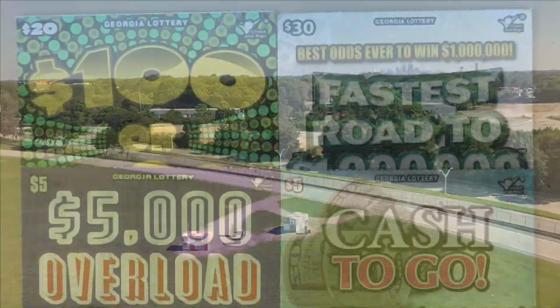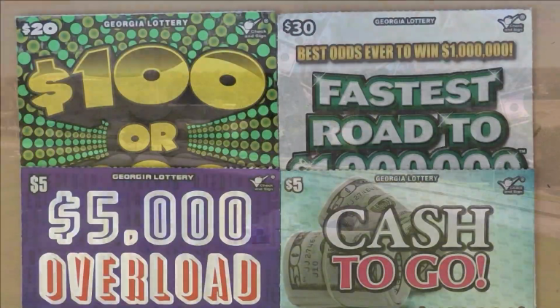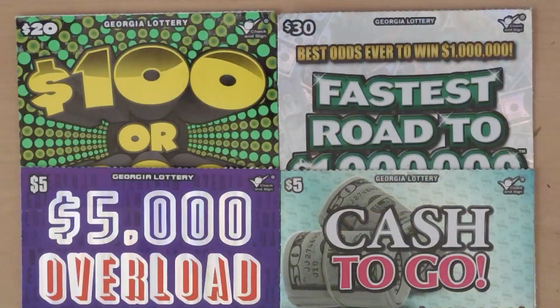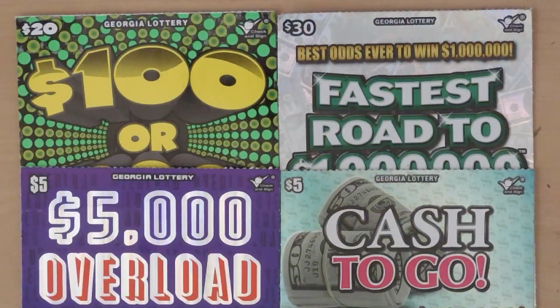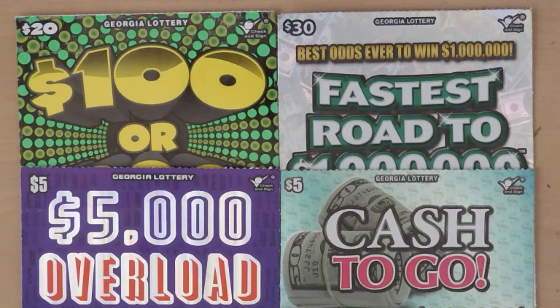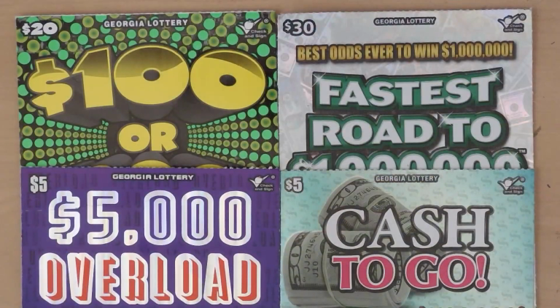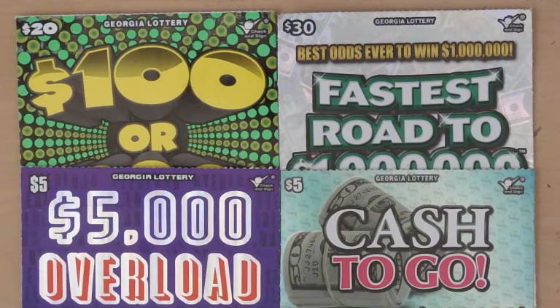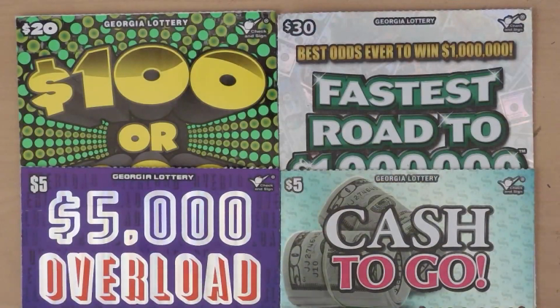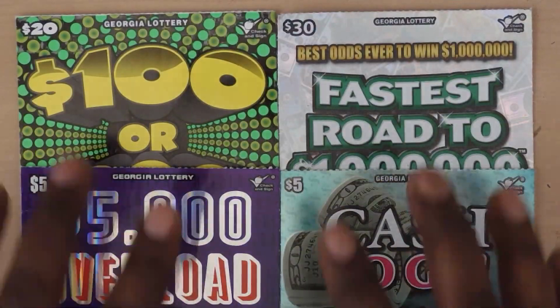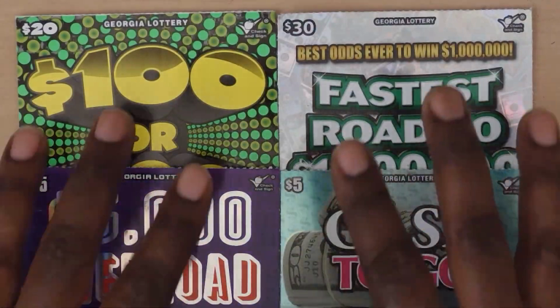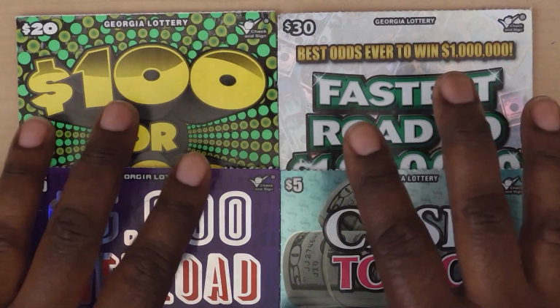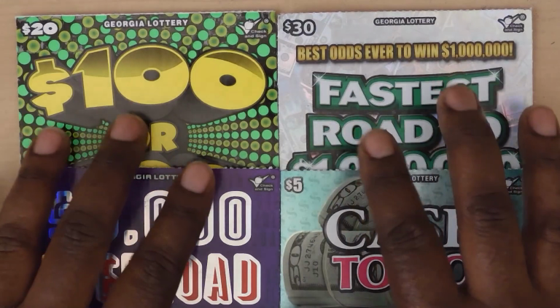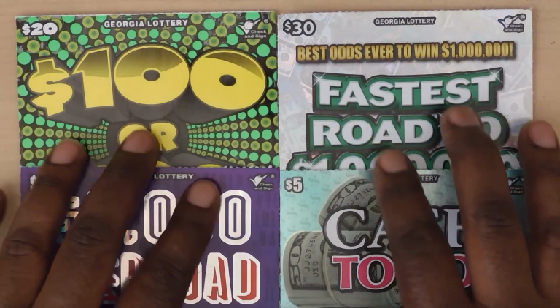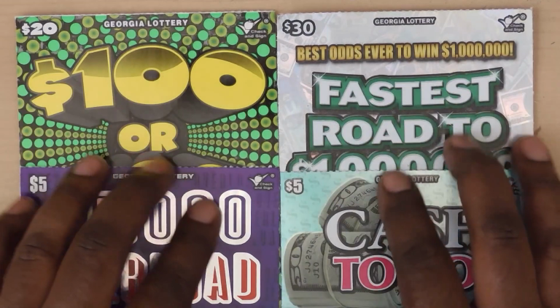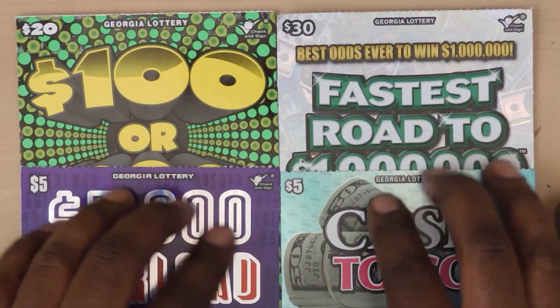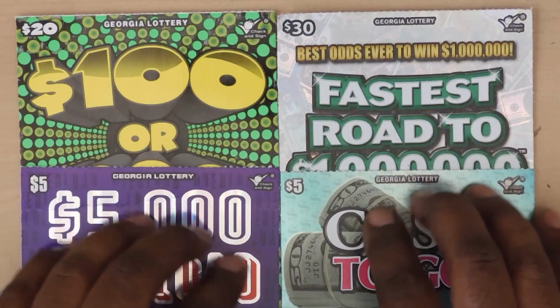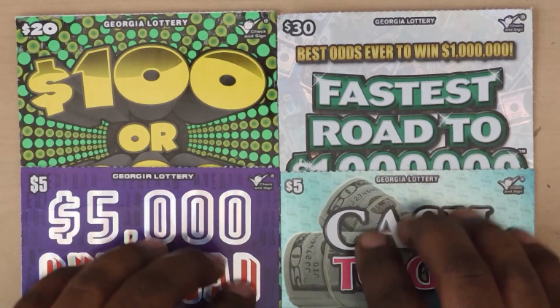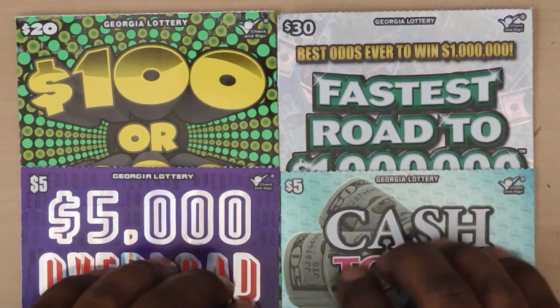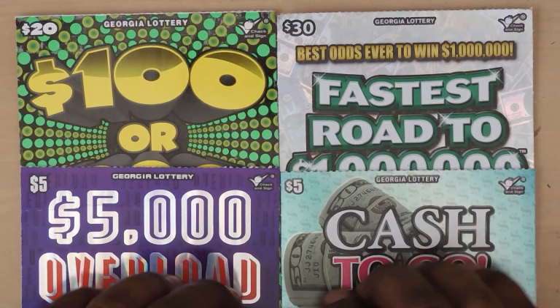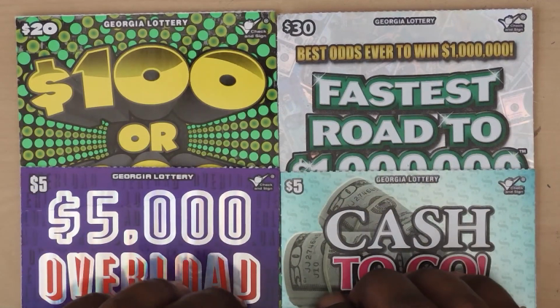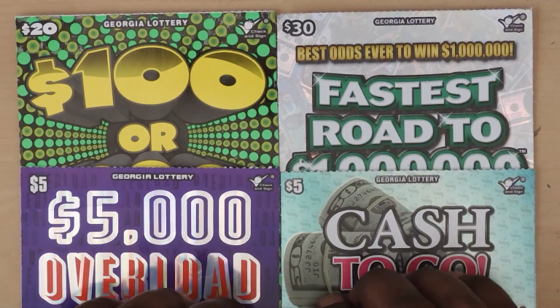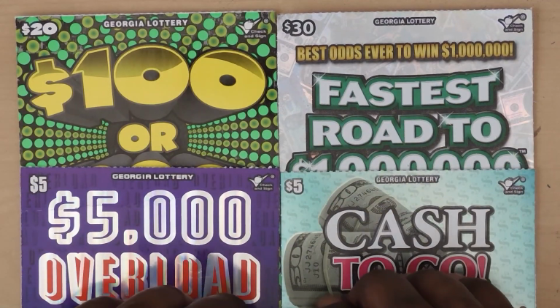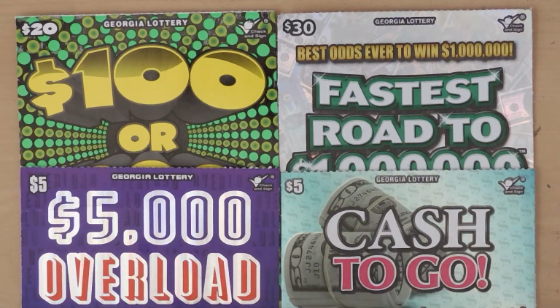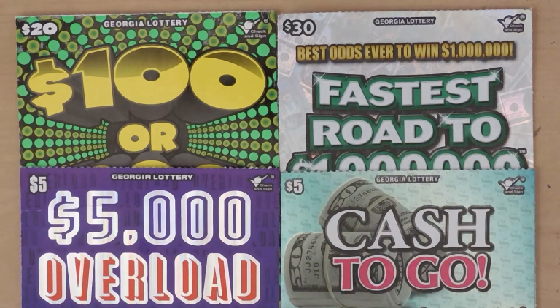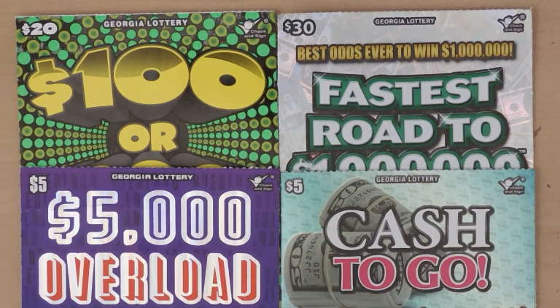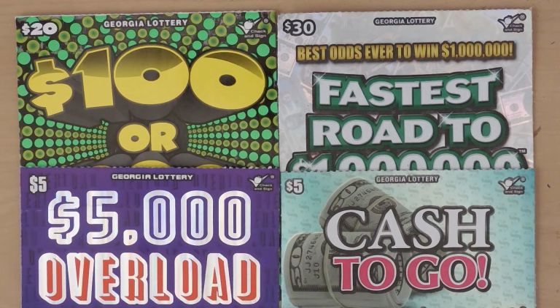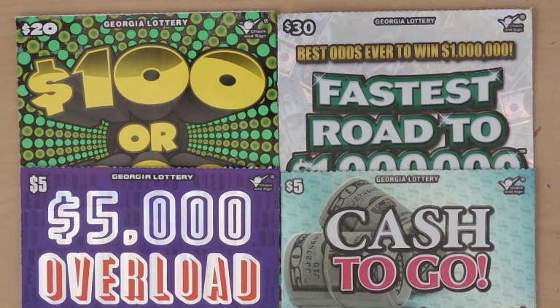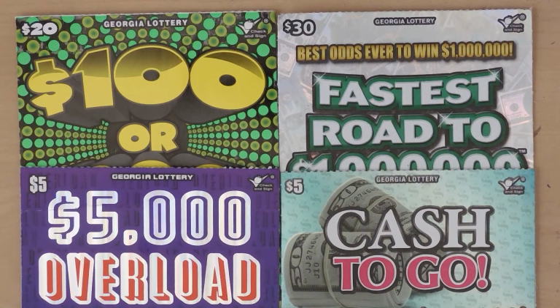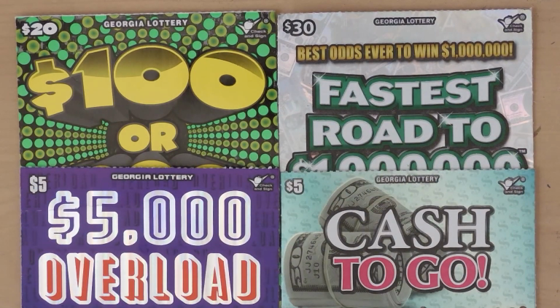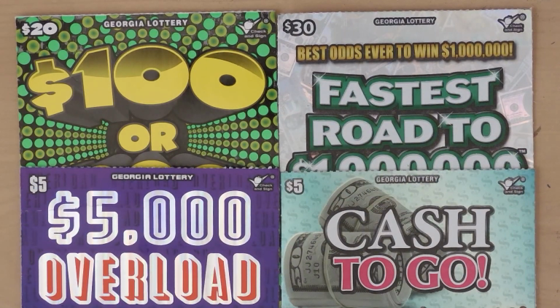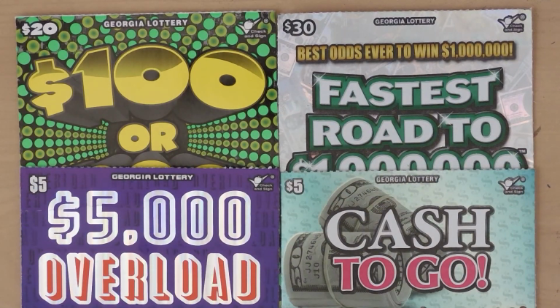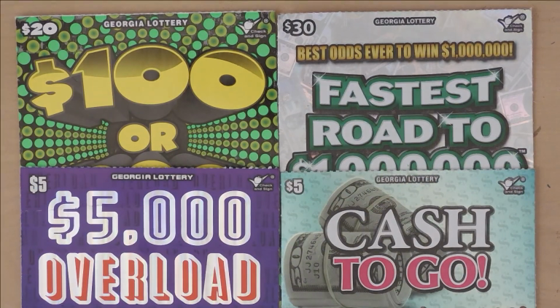Hi YouTube and welcome to Million Milers Scratcher. I'm in Georgia scratching my favorite Georgia lottery tickets. So let's see how we do.